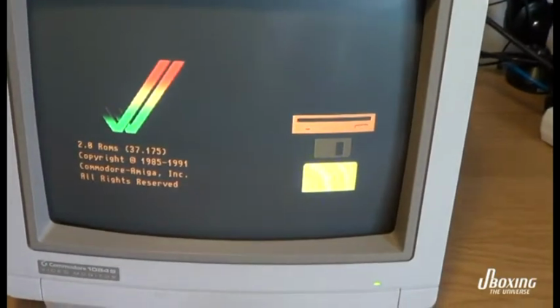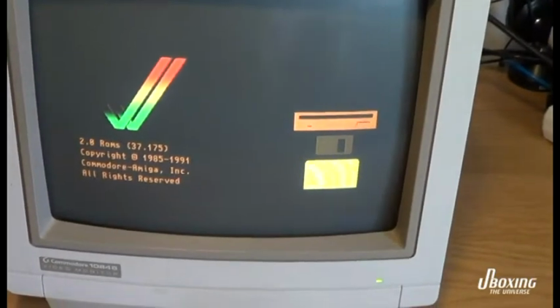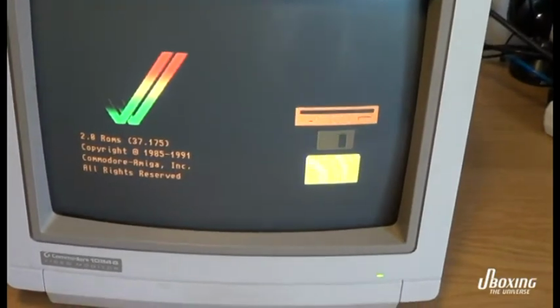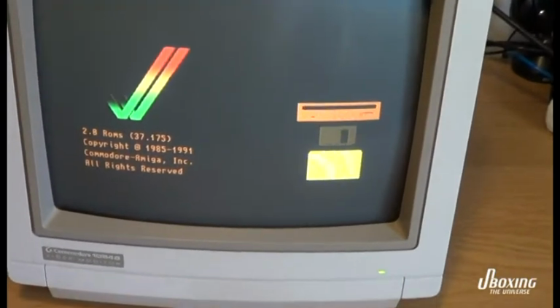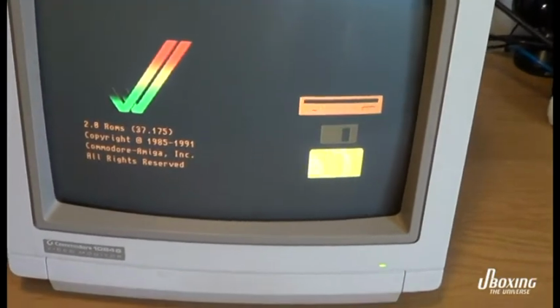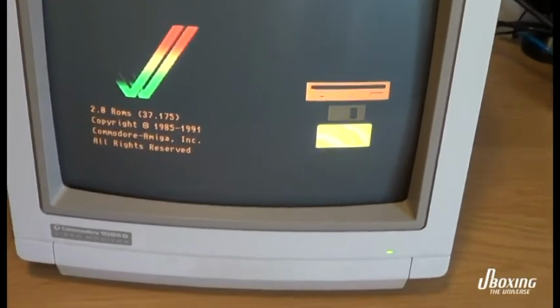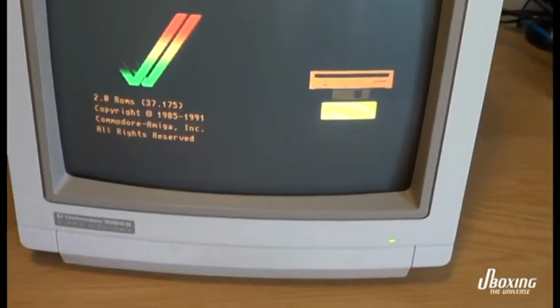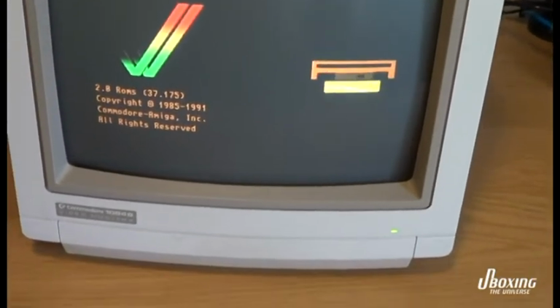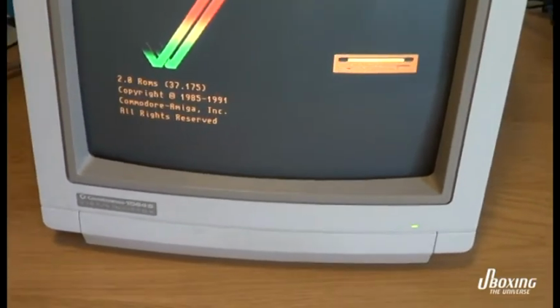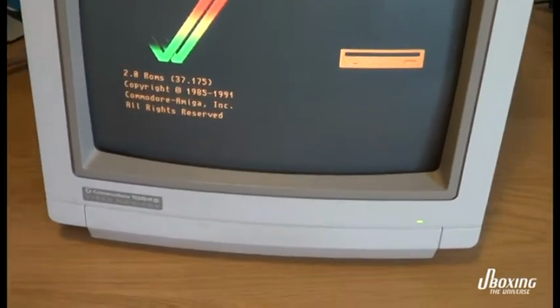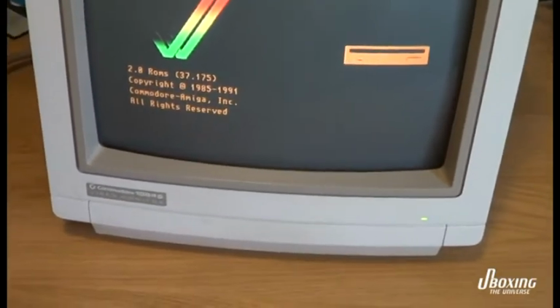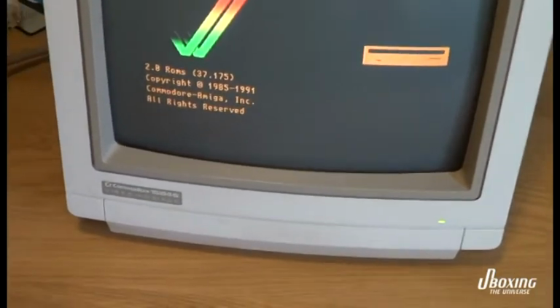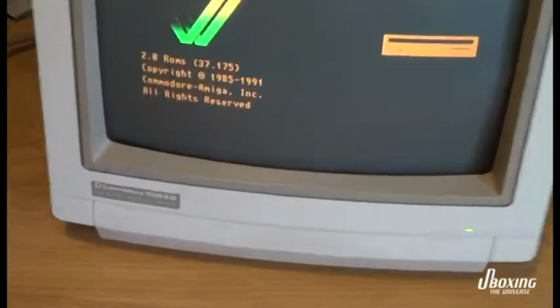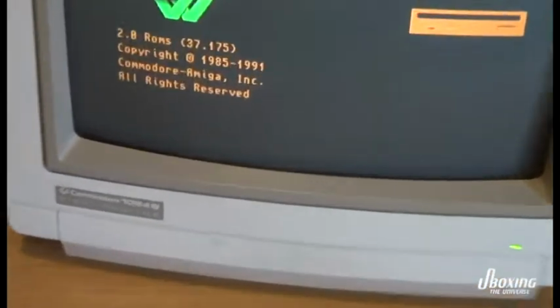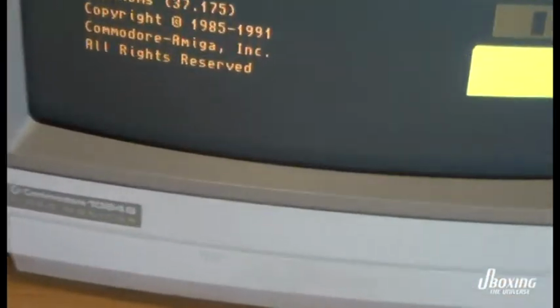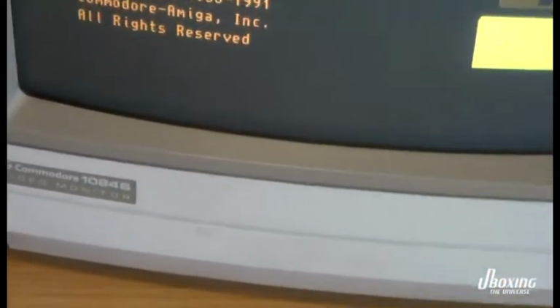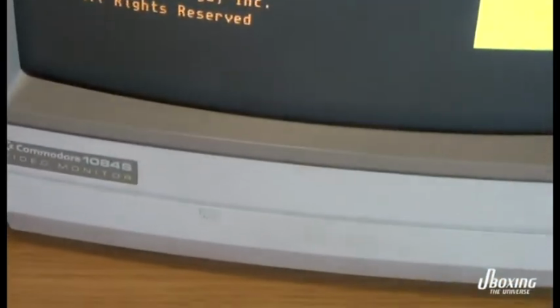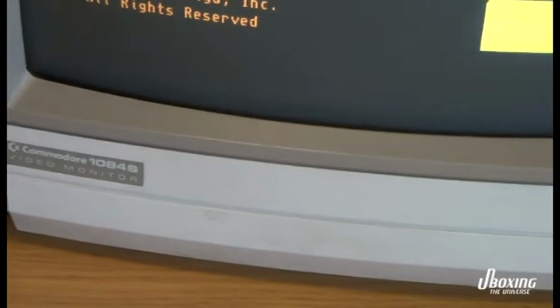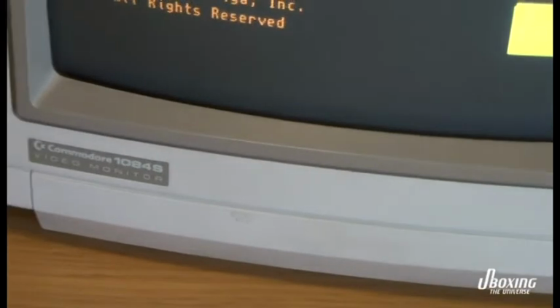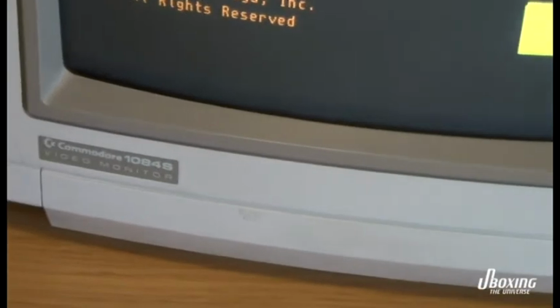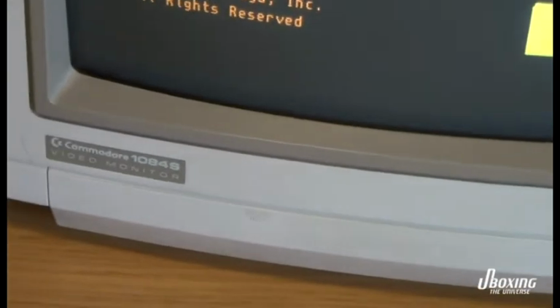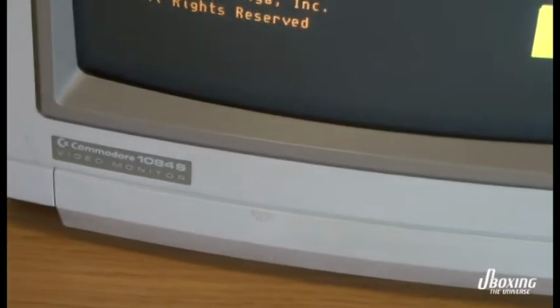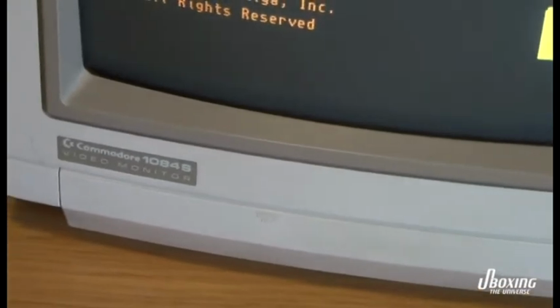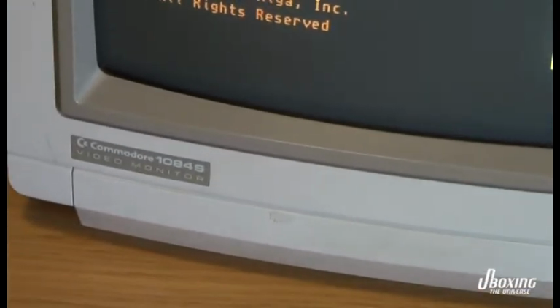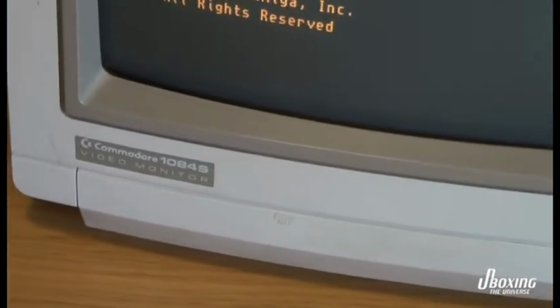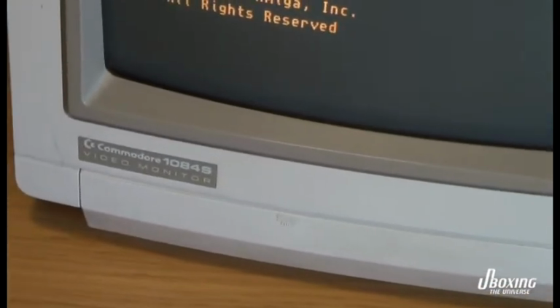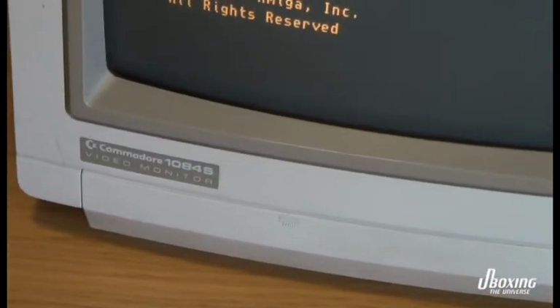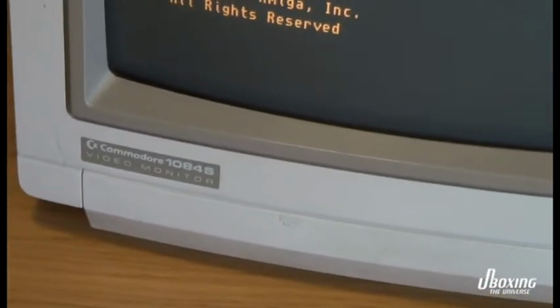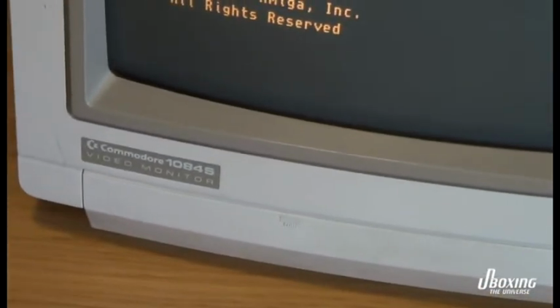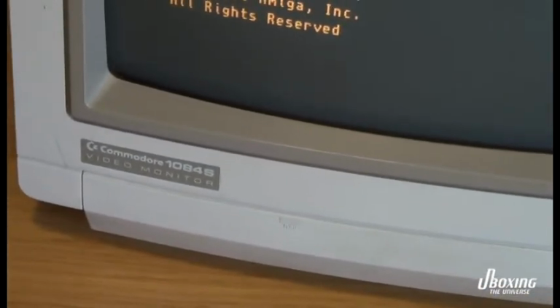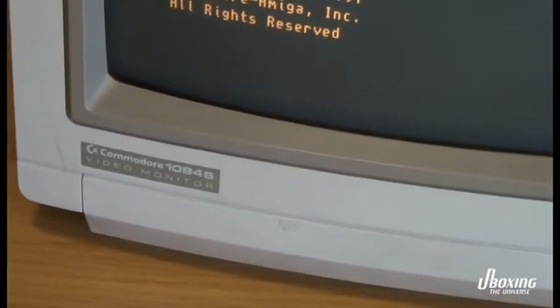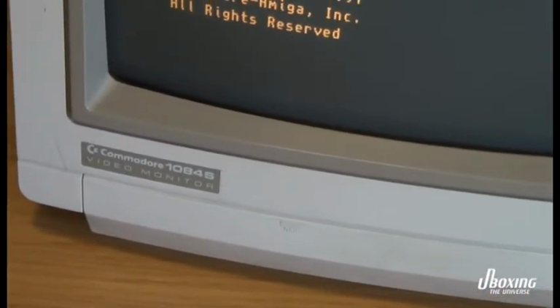This is the 1084s, the greatest monitor for the Amiga and the C64 according to me, myself and I.